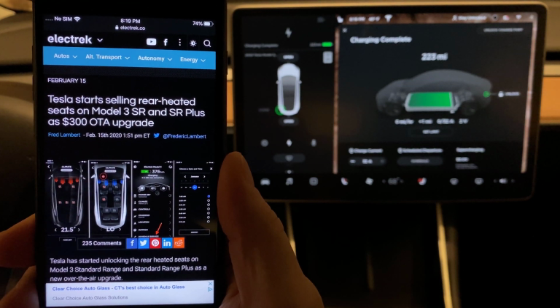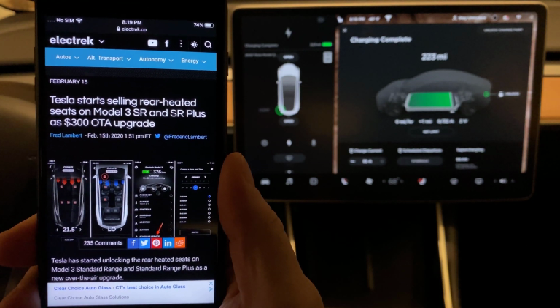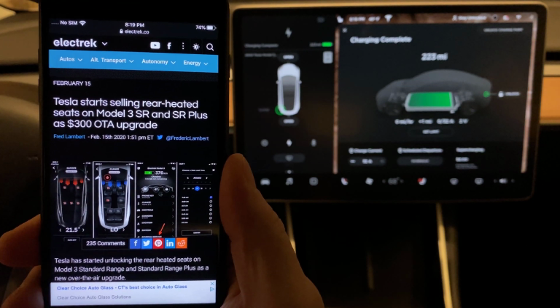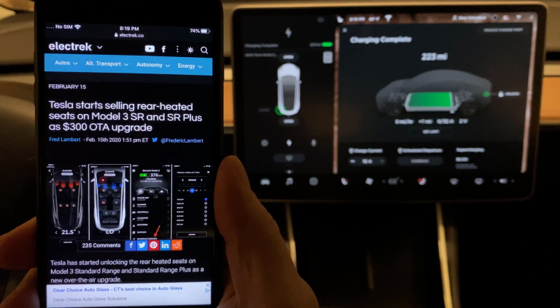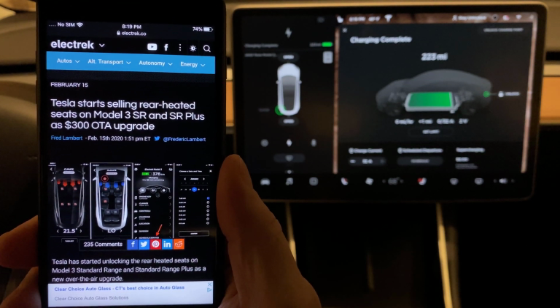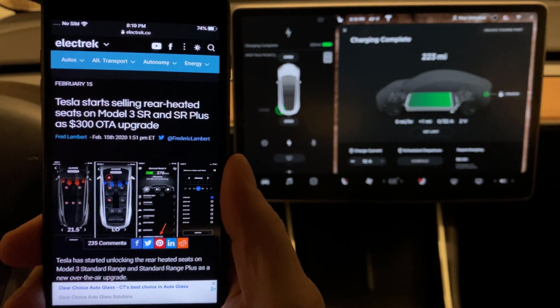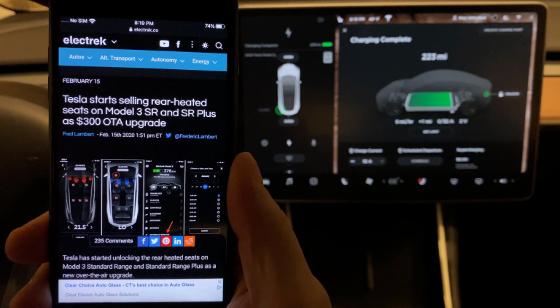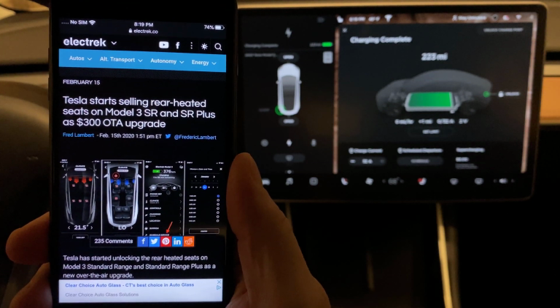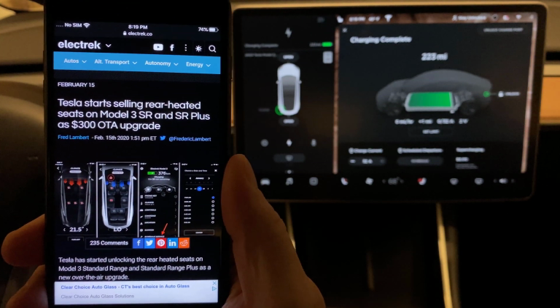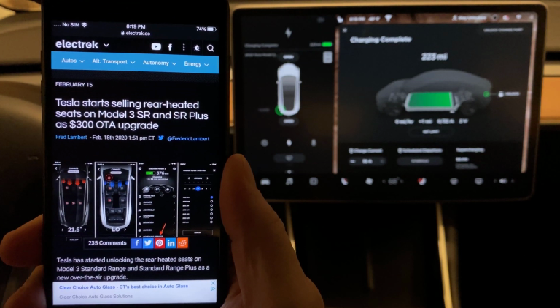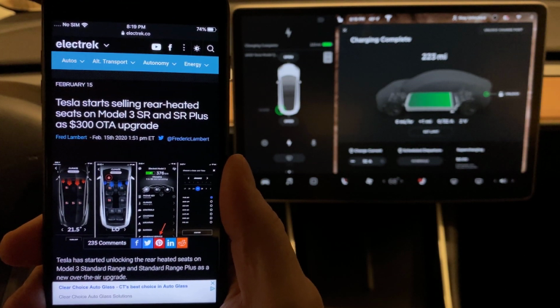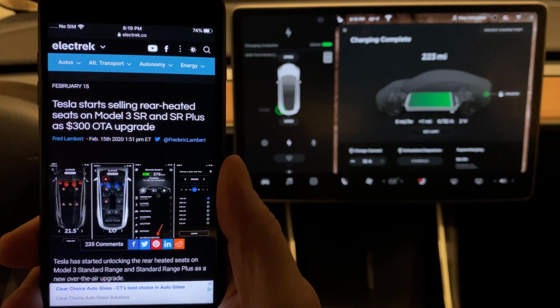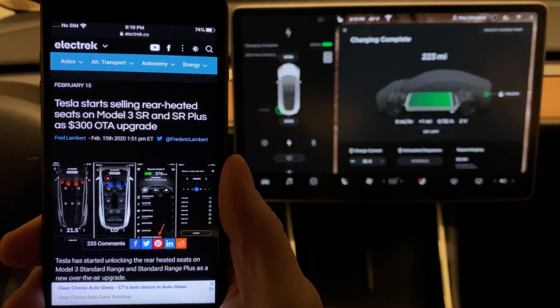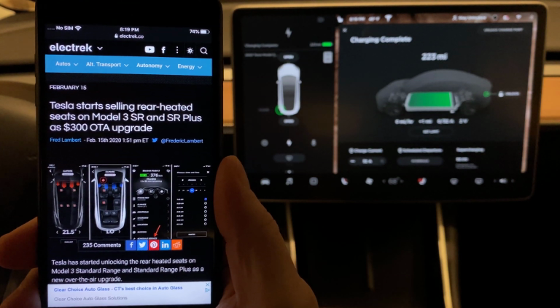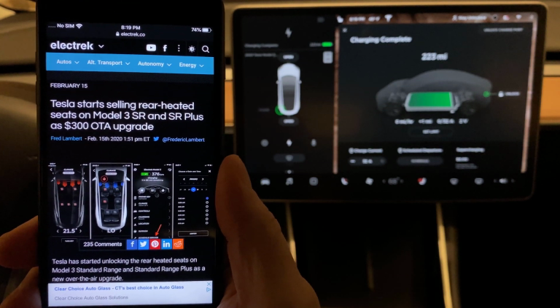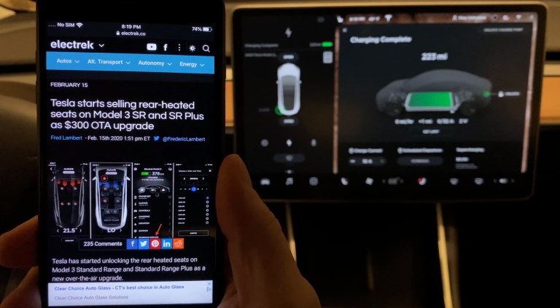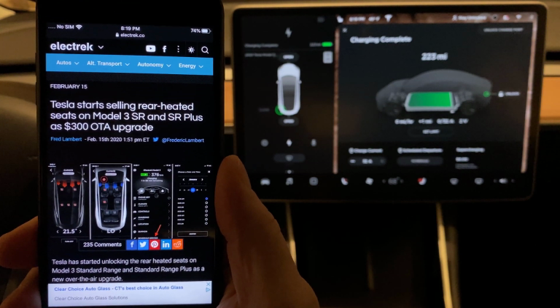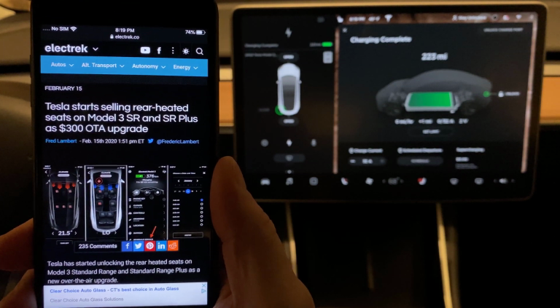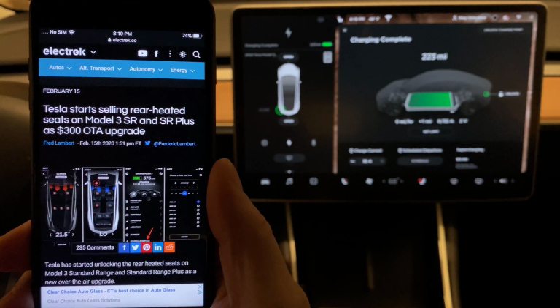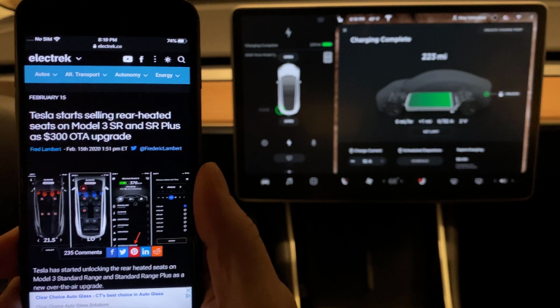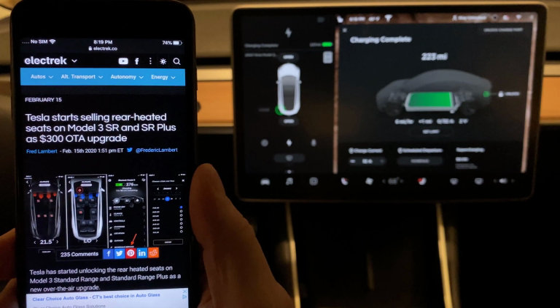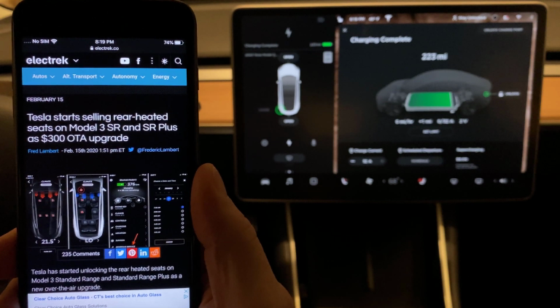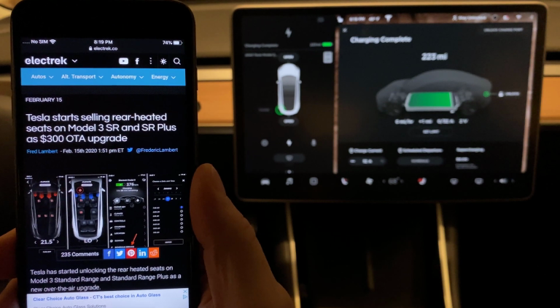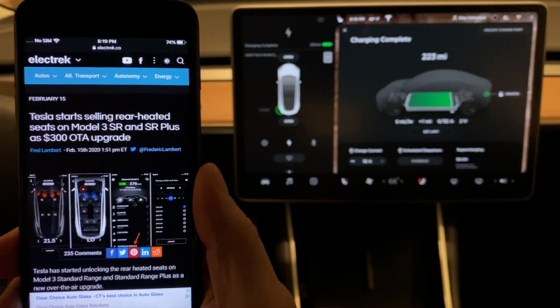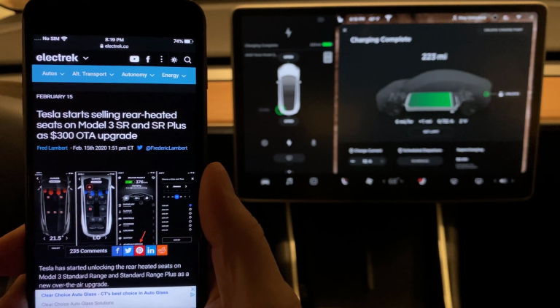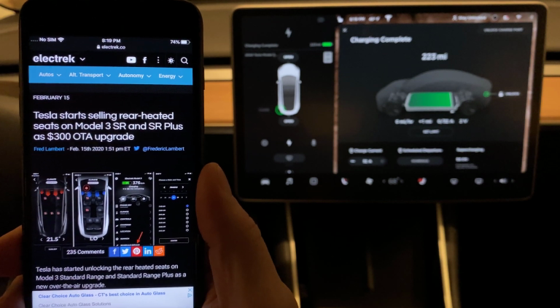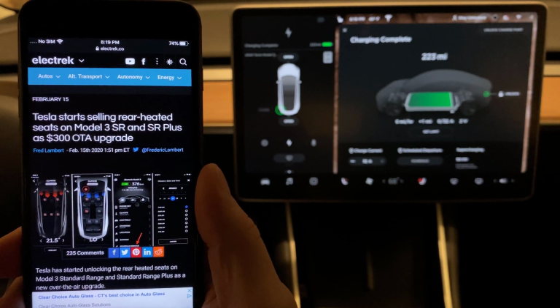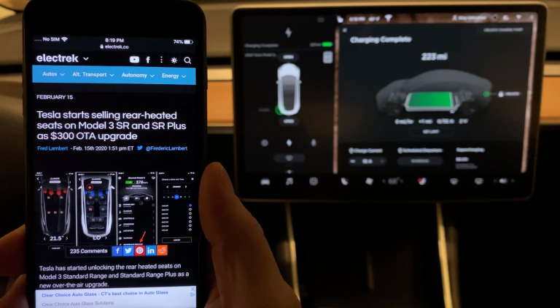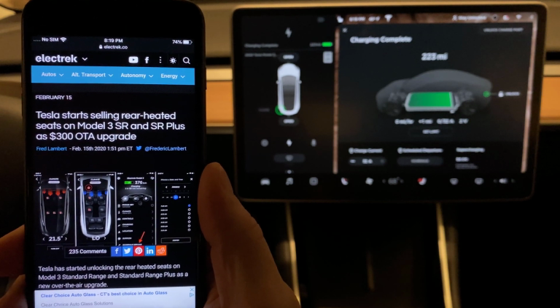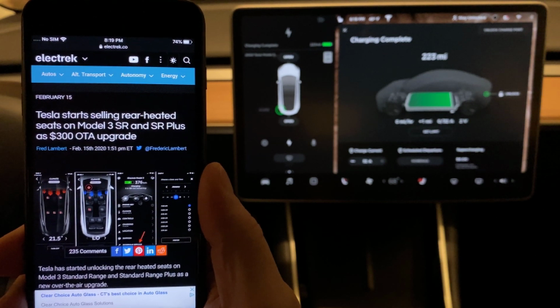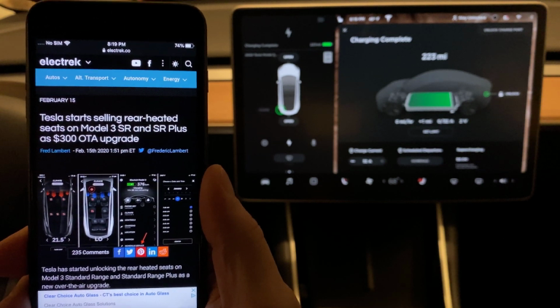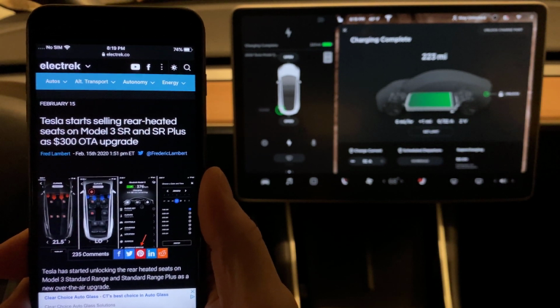Tonight, a little video about the Tesla Model 3 Standard Range Plus. I'm in a 2020. It's my white car that I'm sitting in.